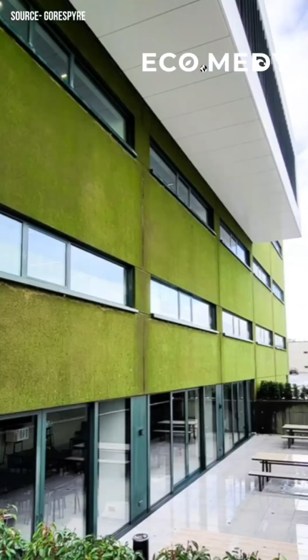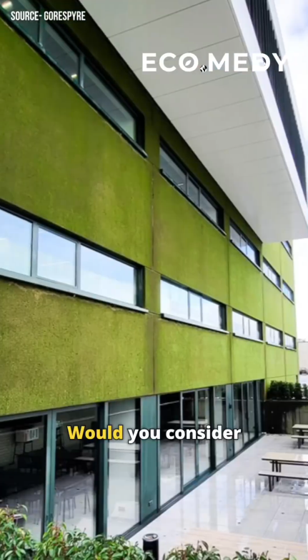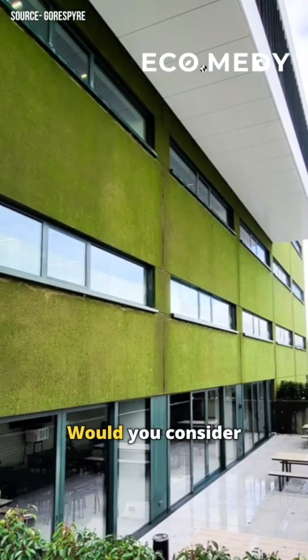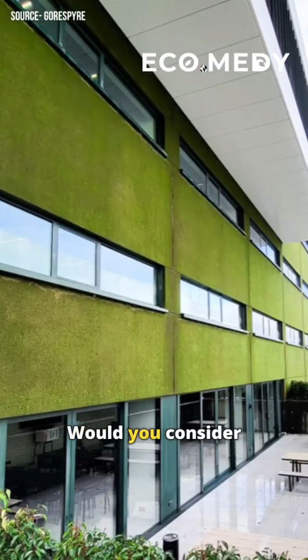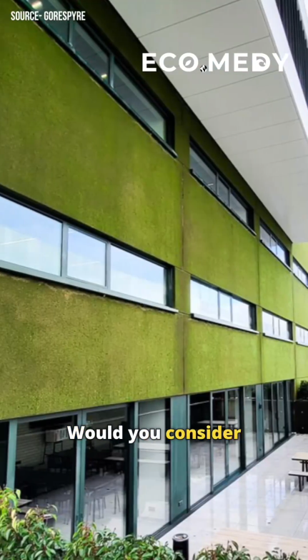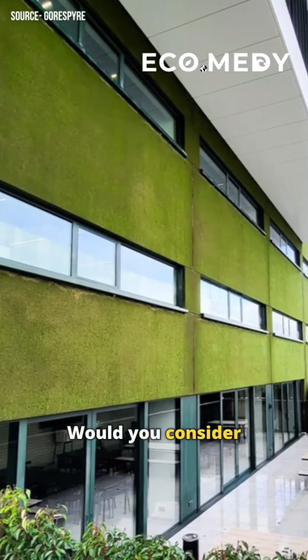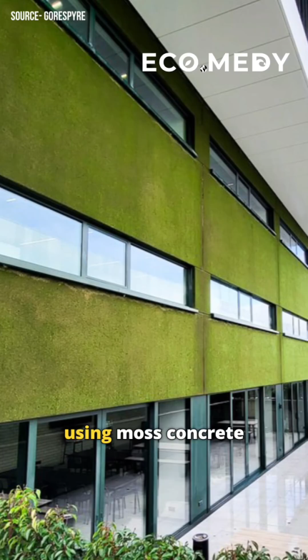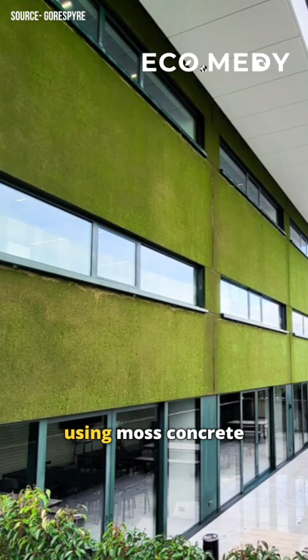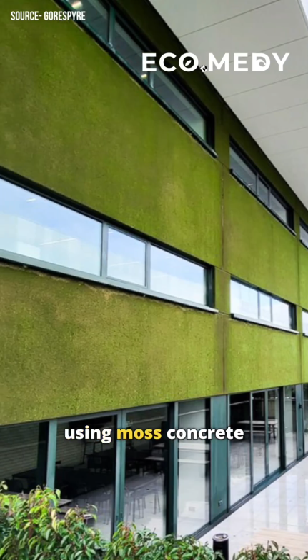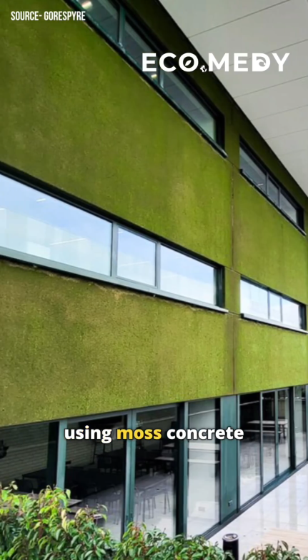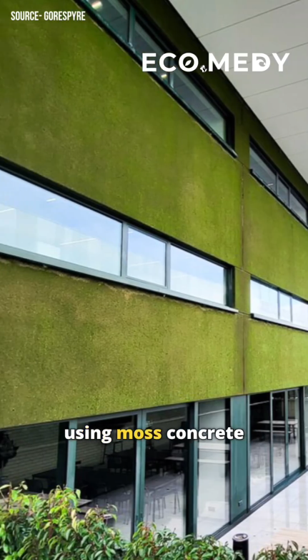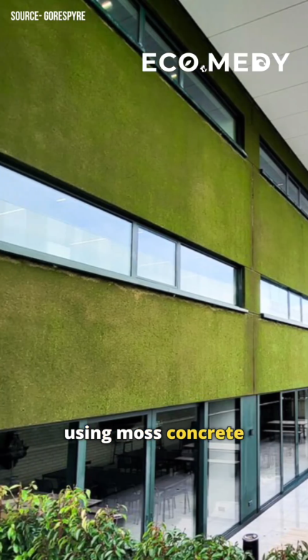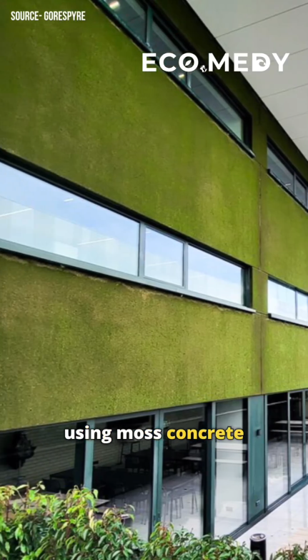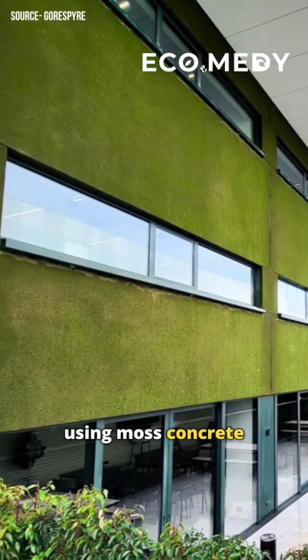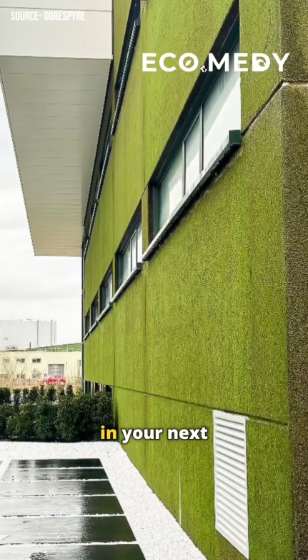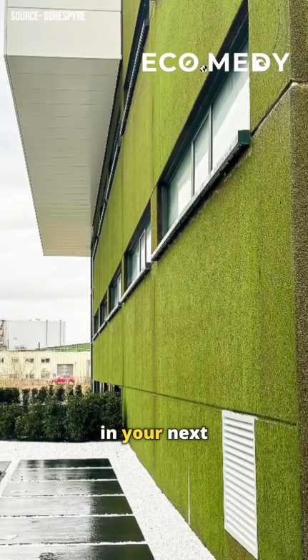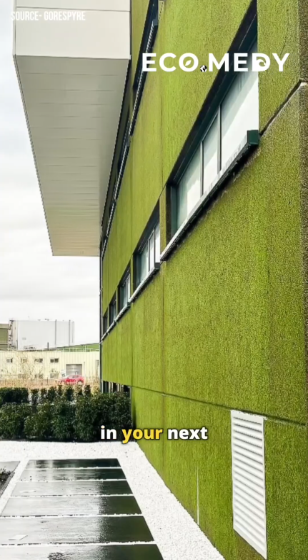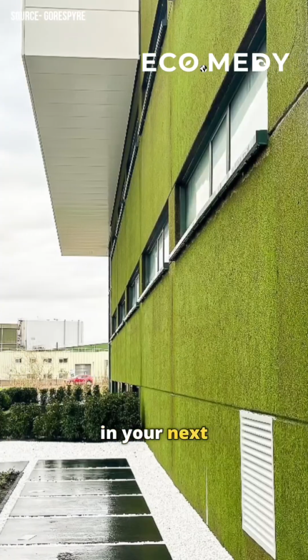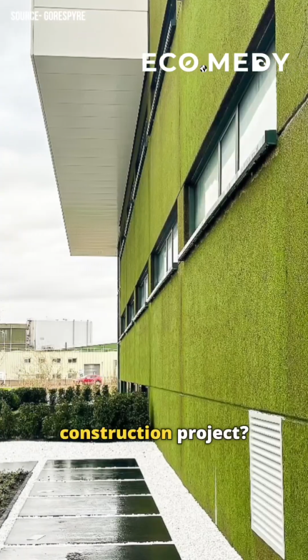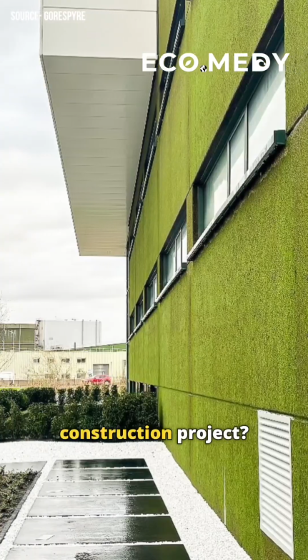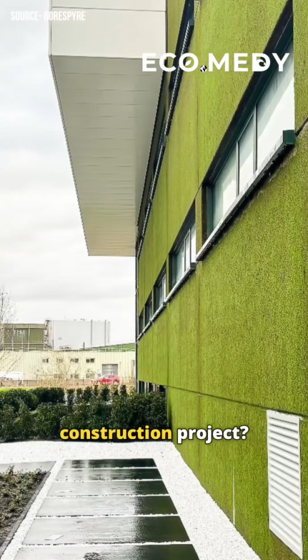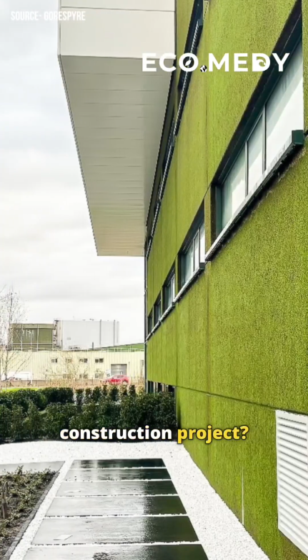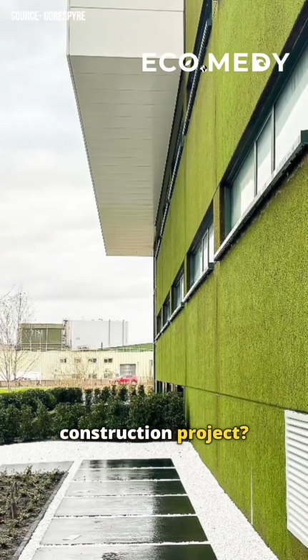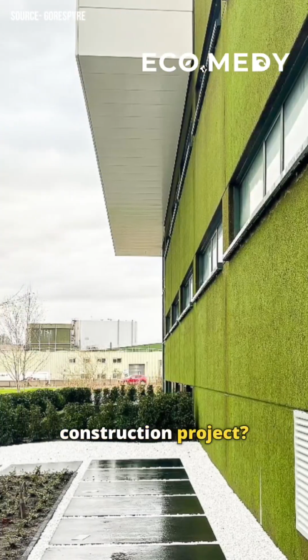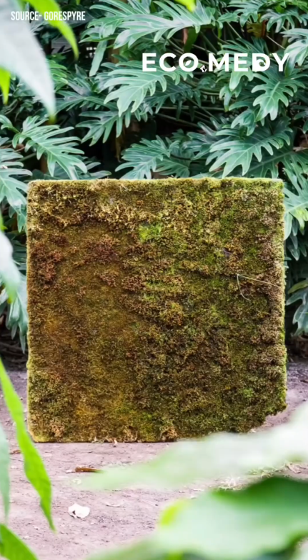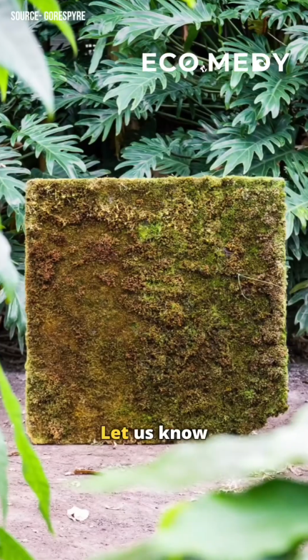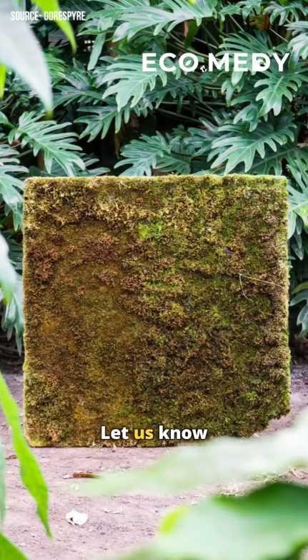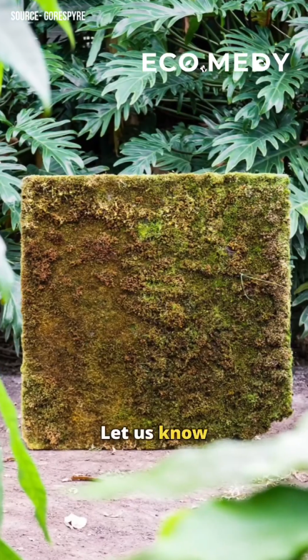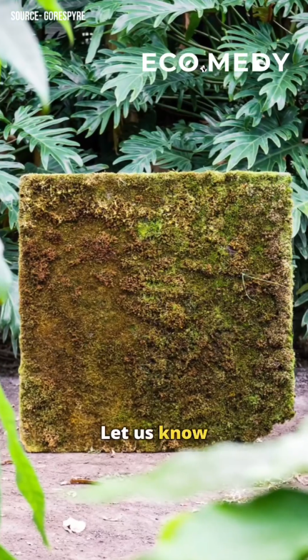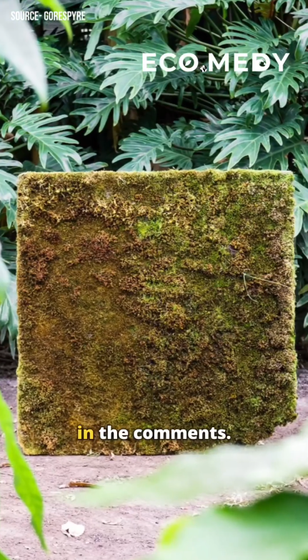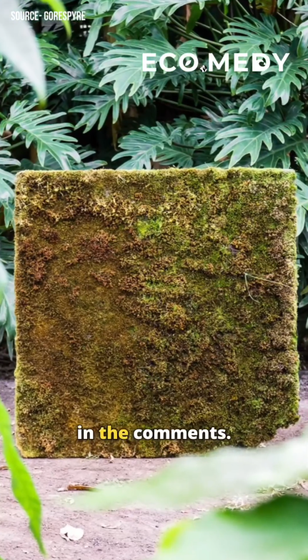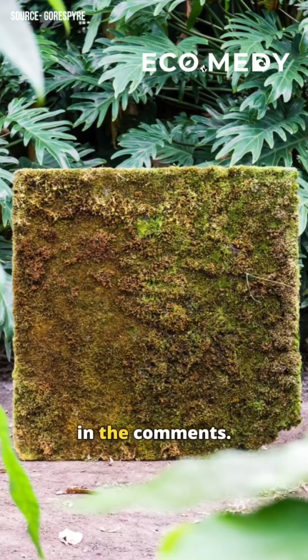Would you consider using moss concrete in your next construction project? Let us know in the comments.